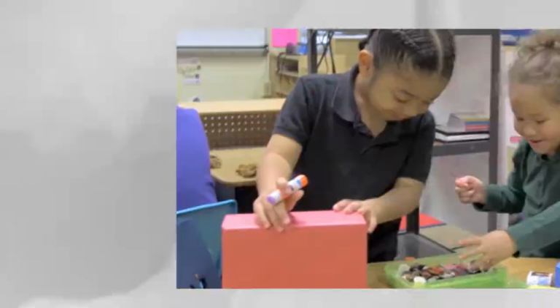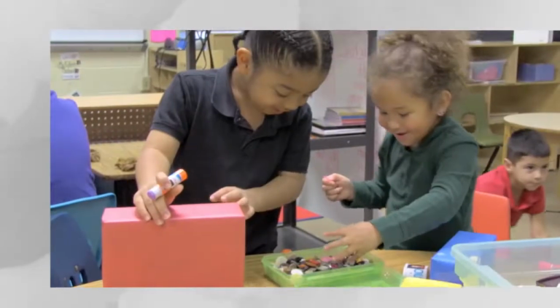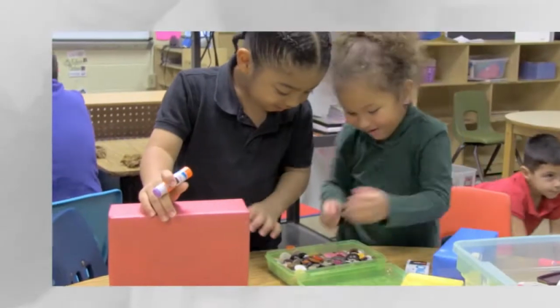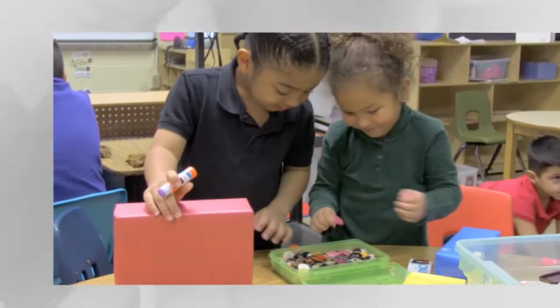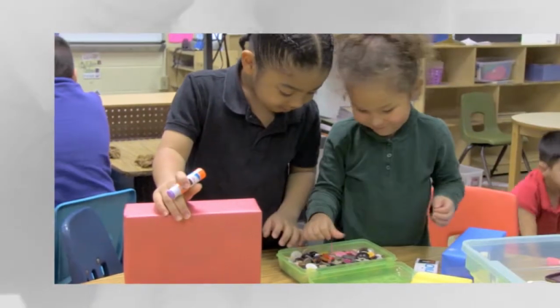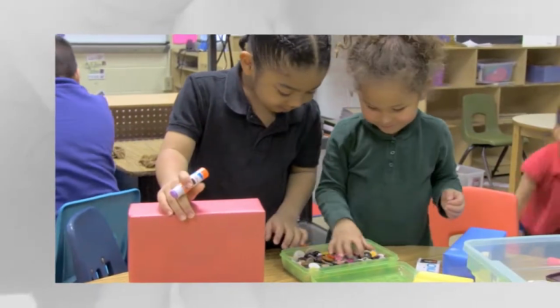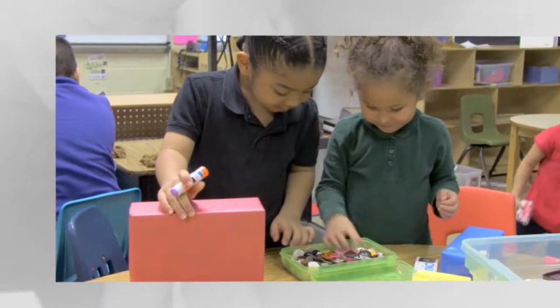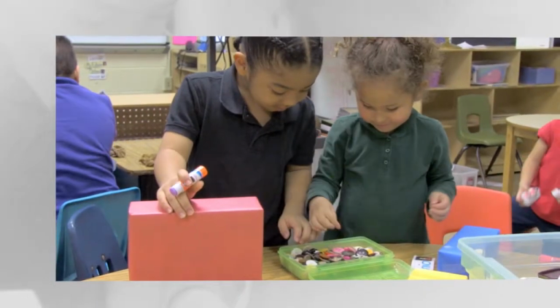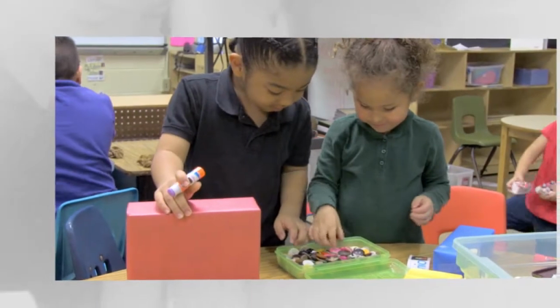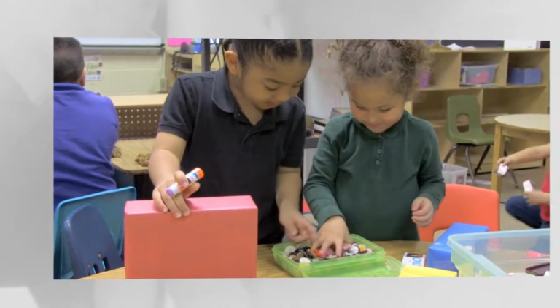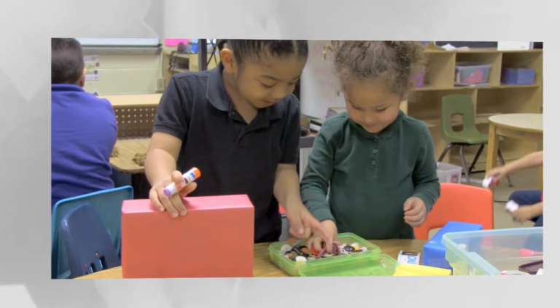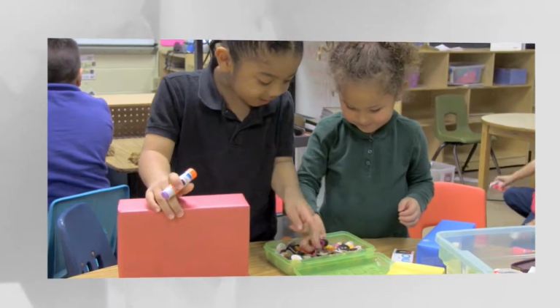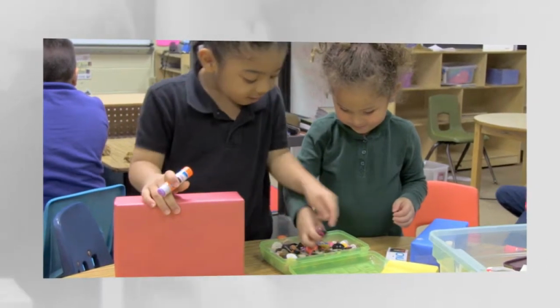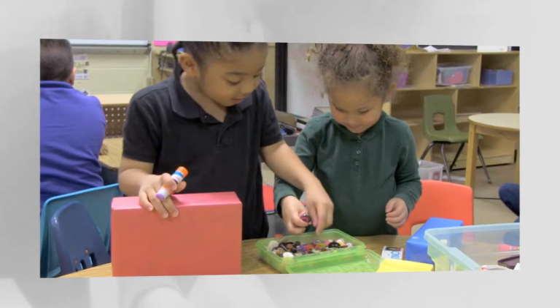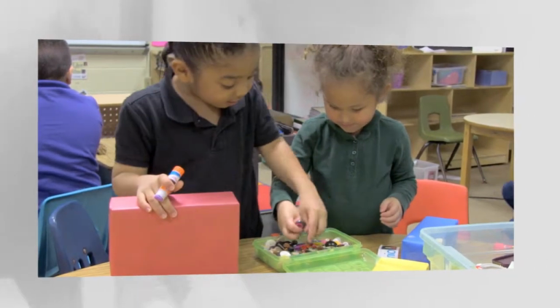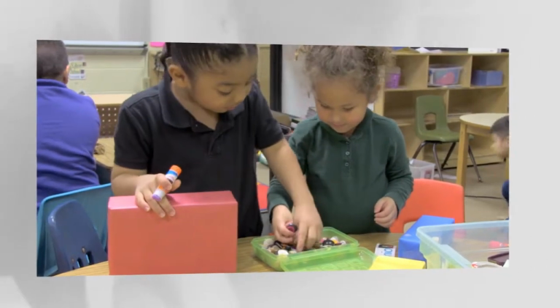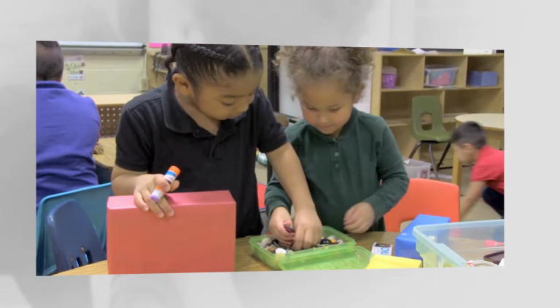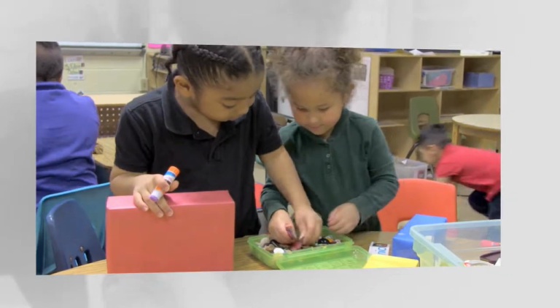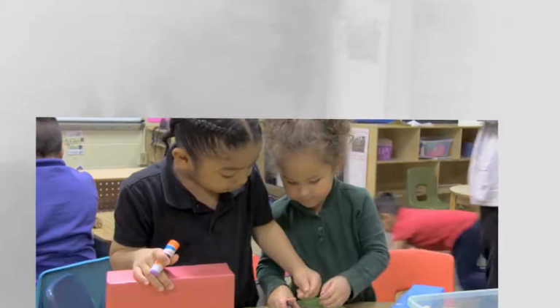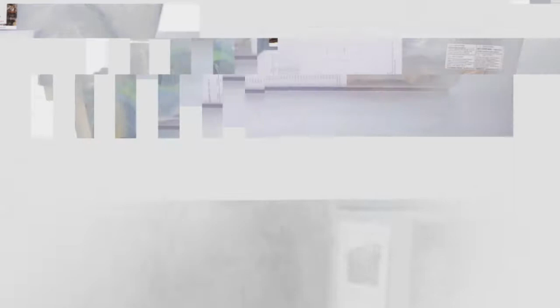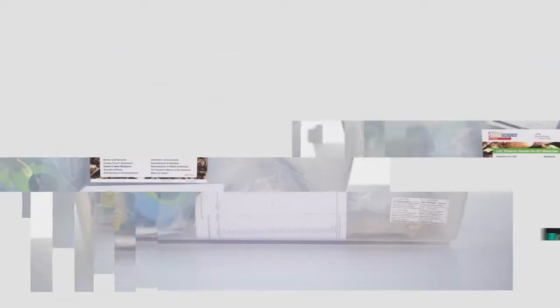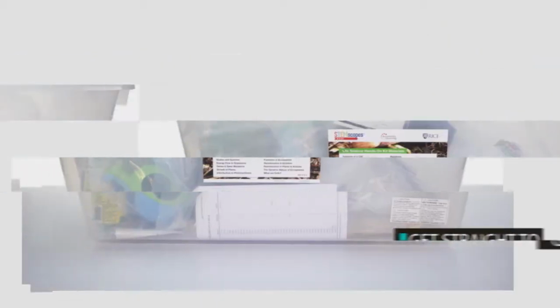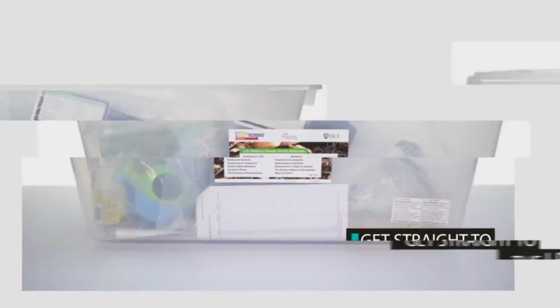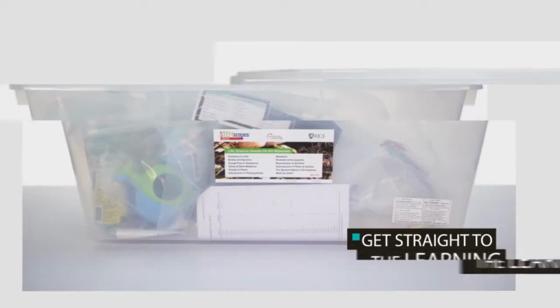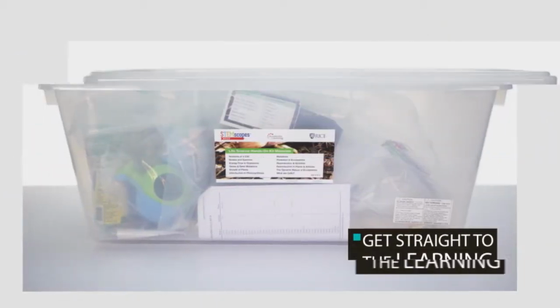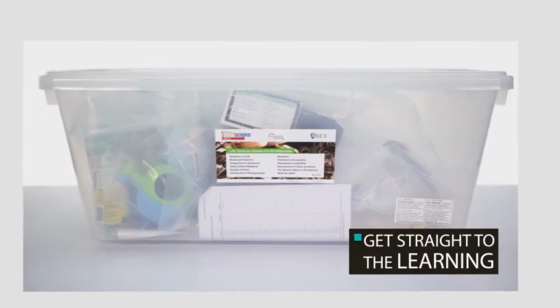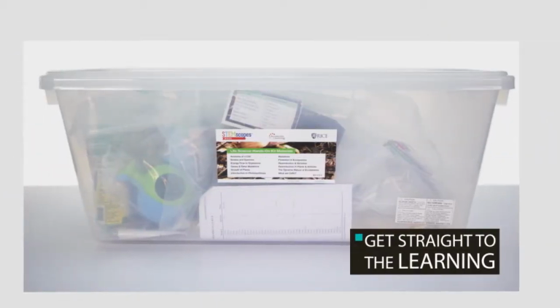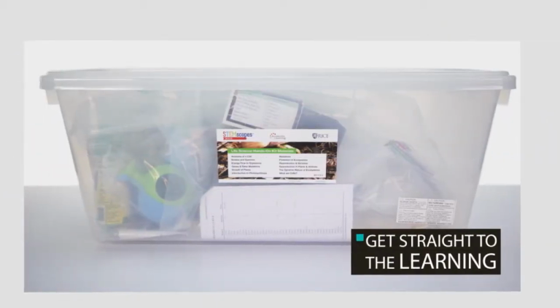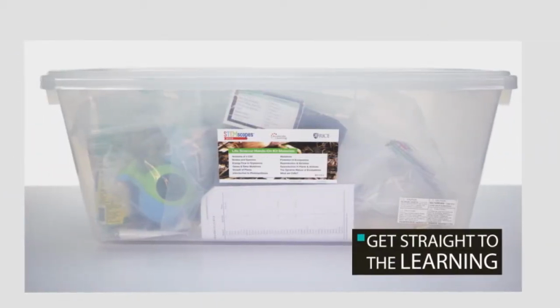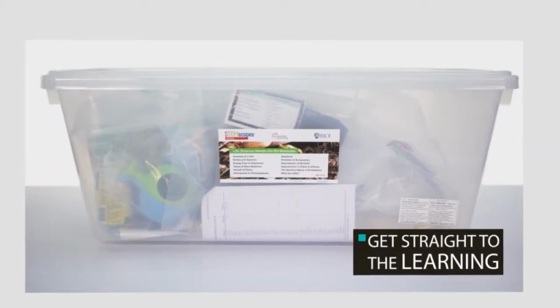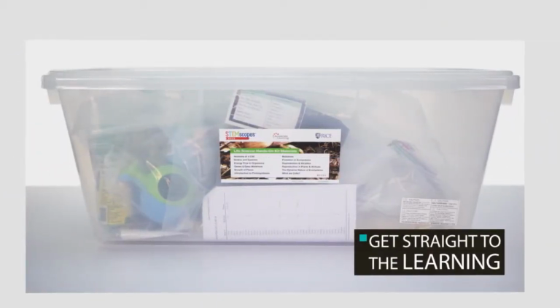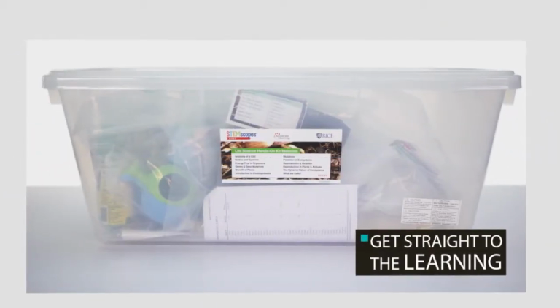So, take the headache out of hands-on labs using STEMscopes kits and get straight to the learning.